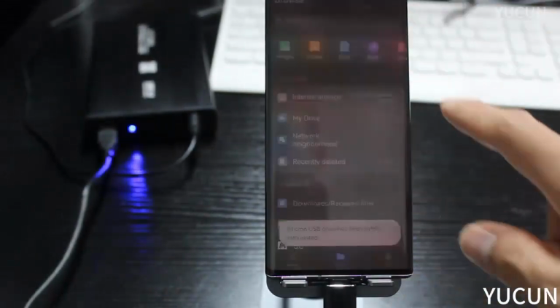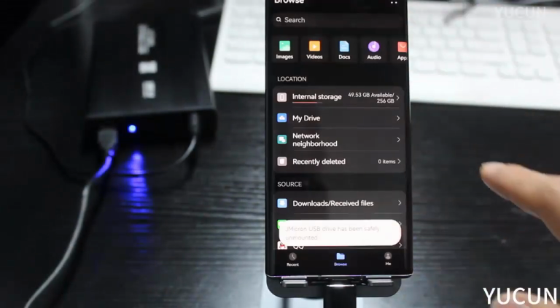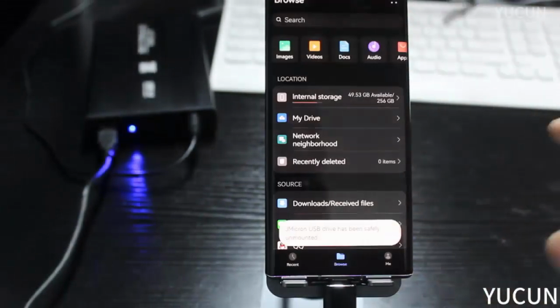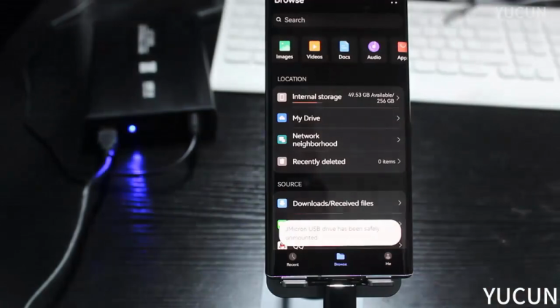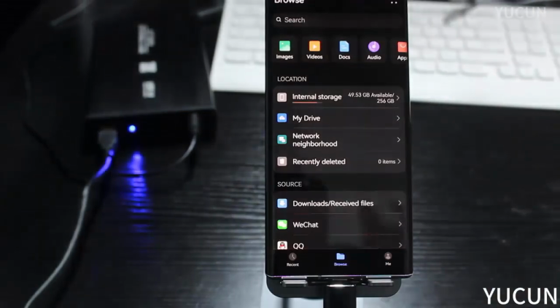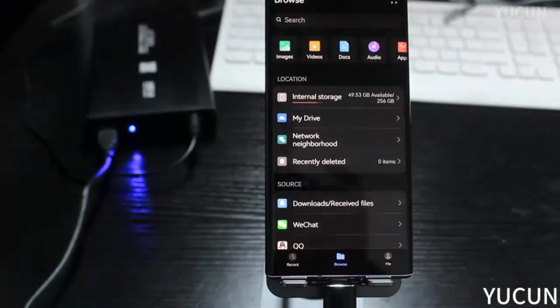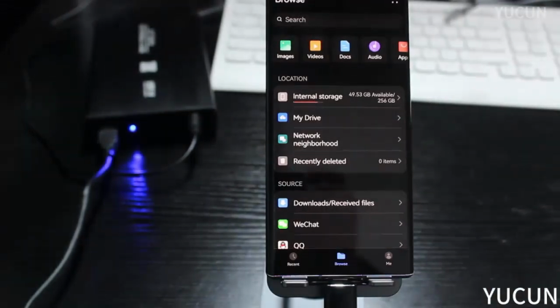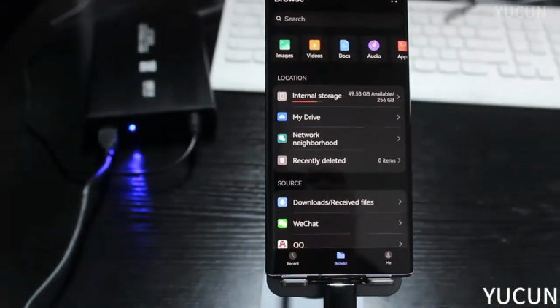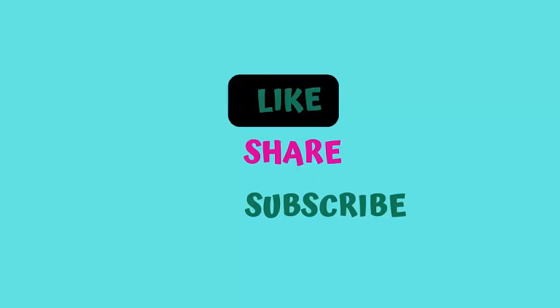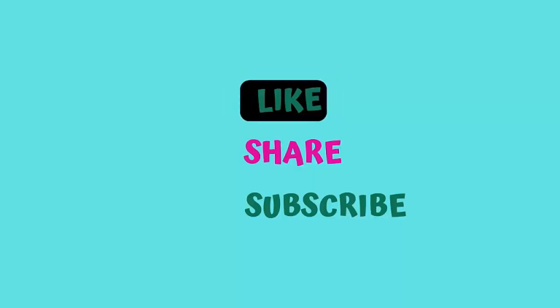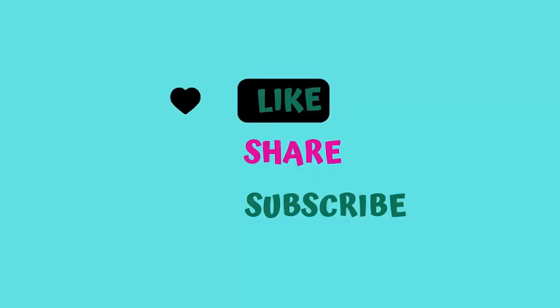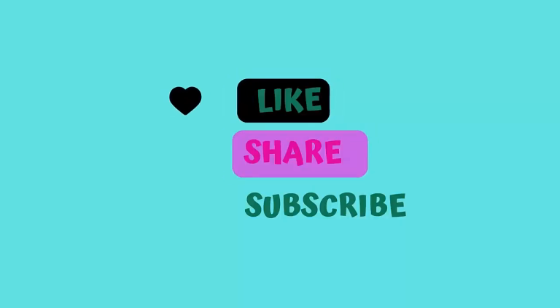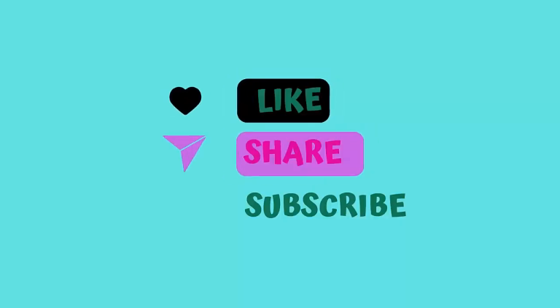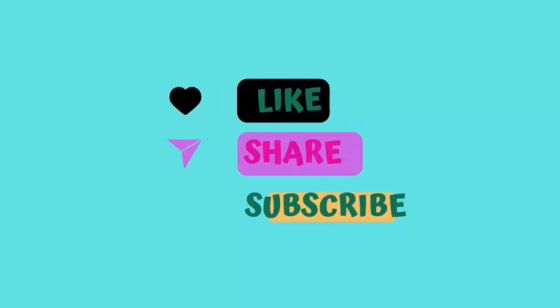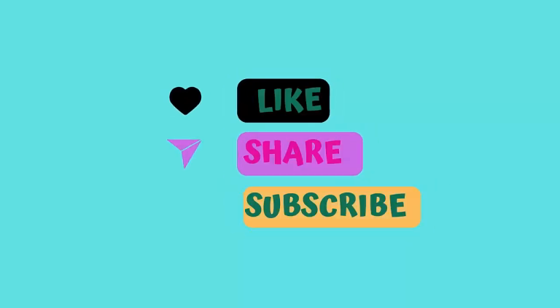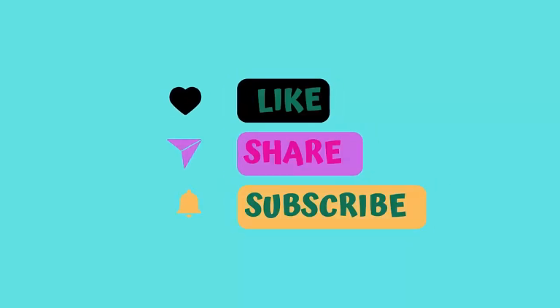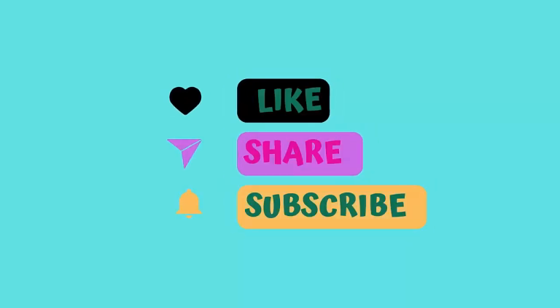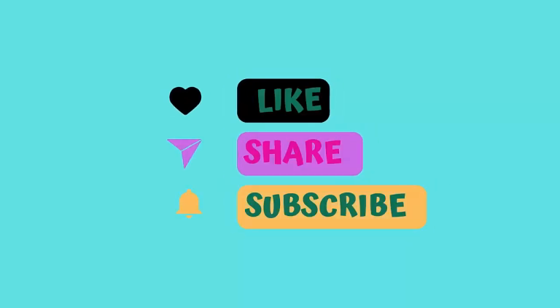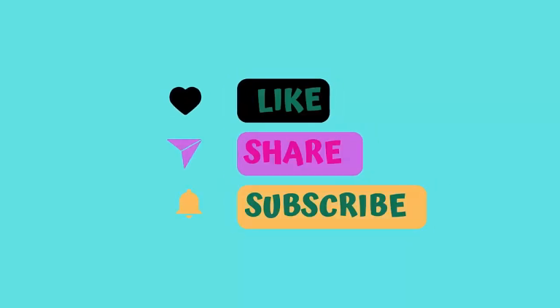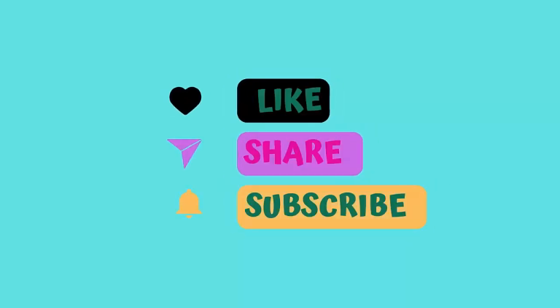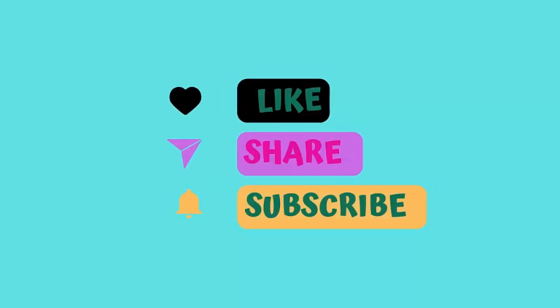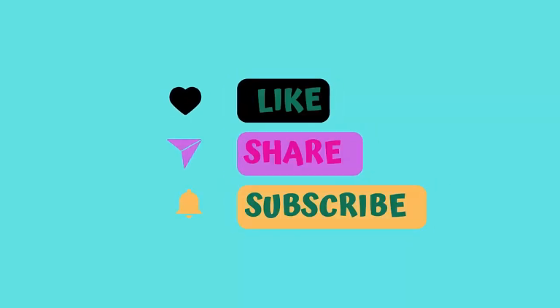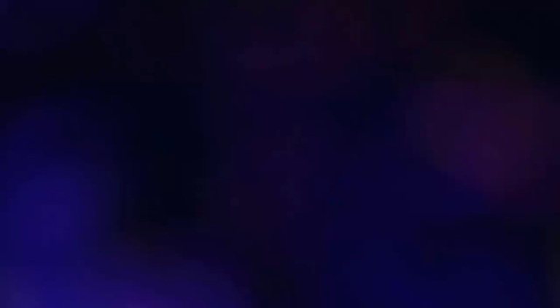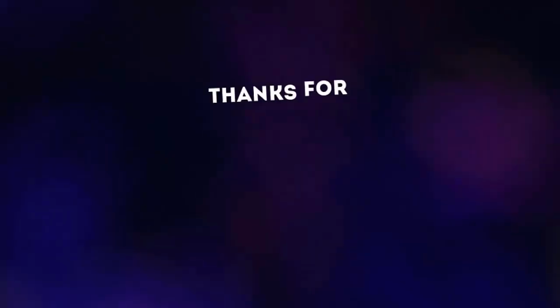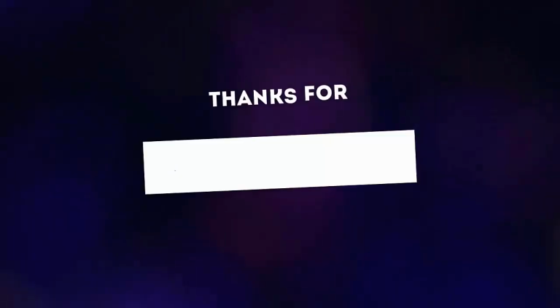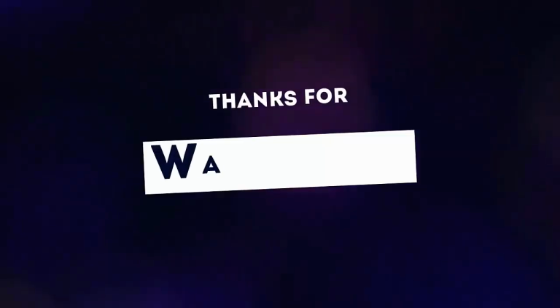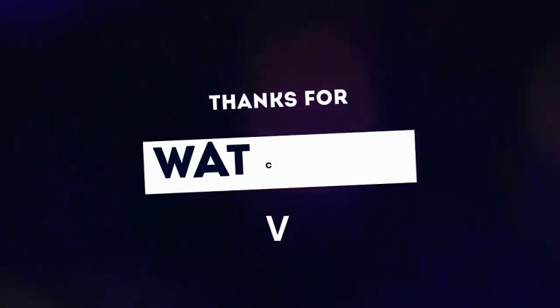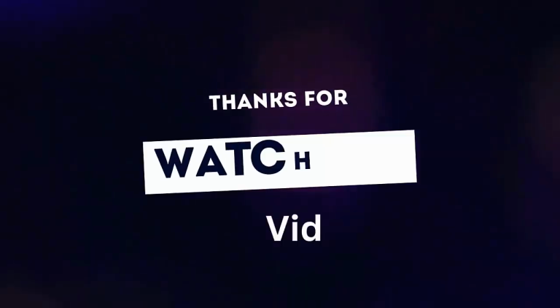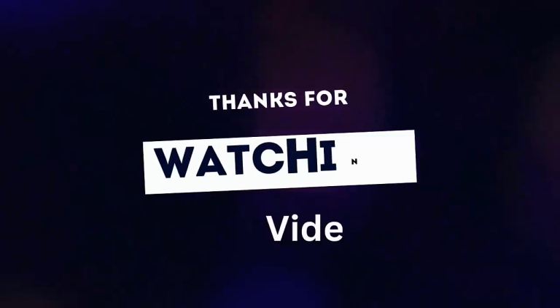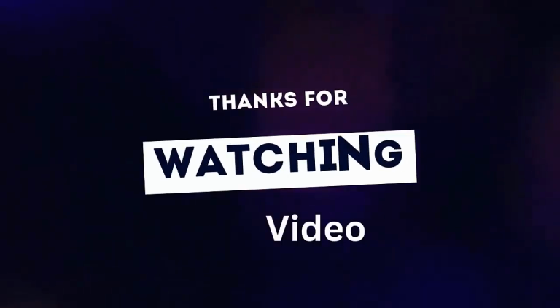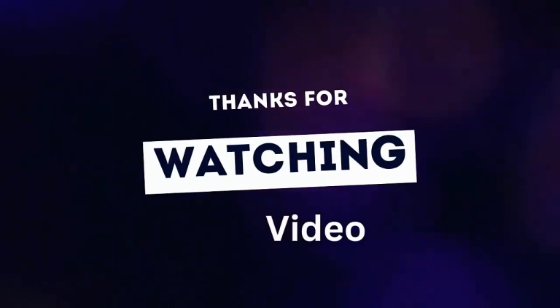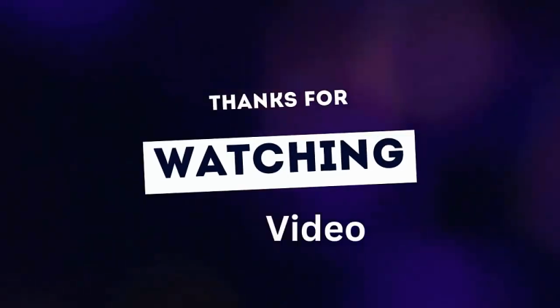Like, Share, Subscribe. Thanks for watching the video.